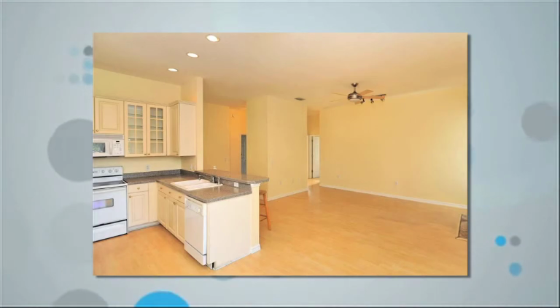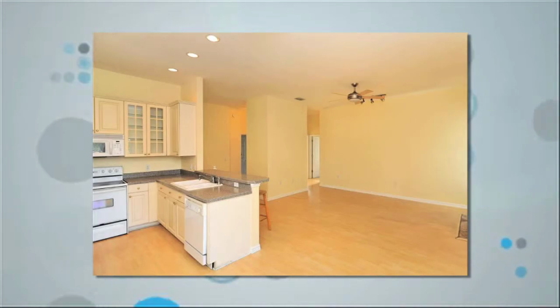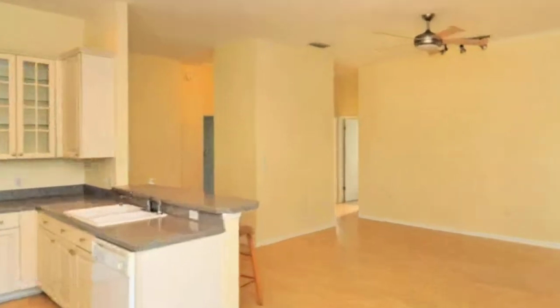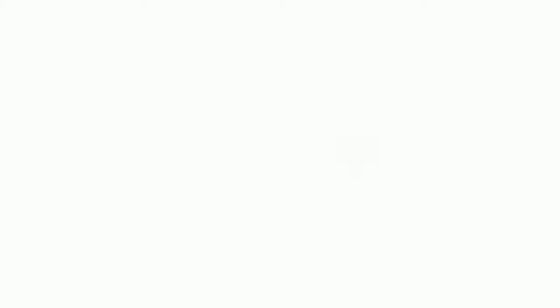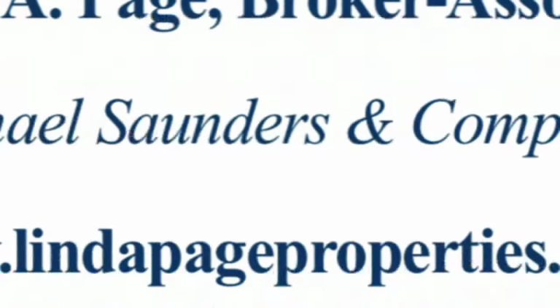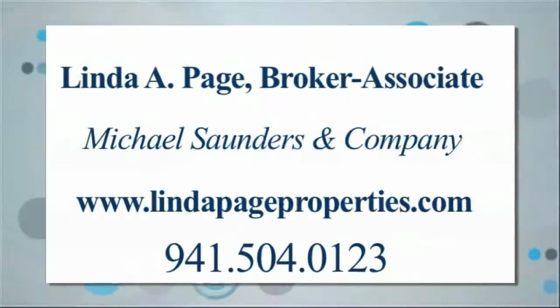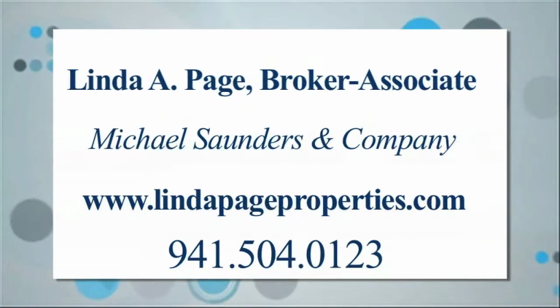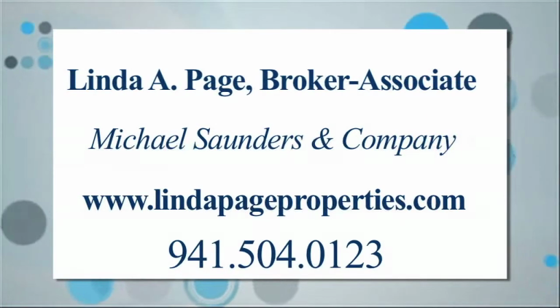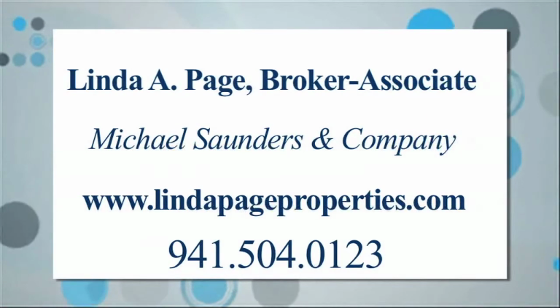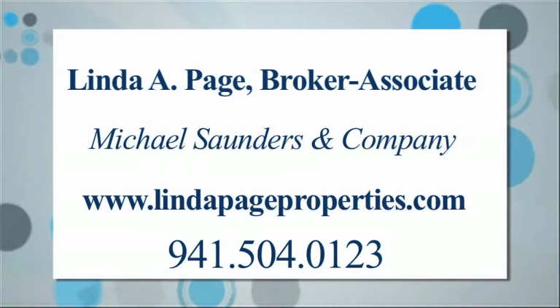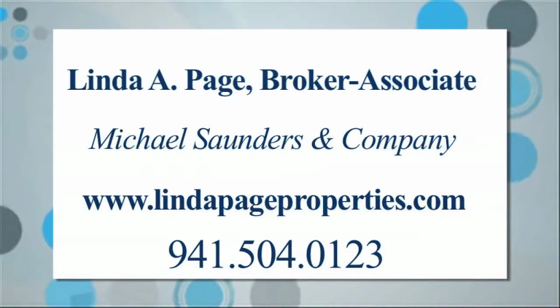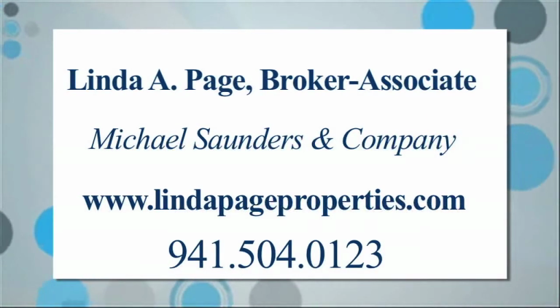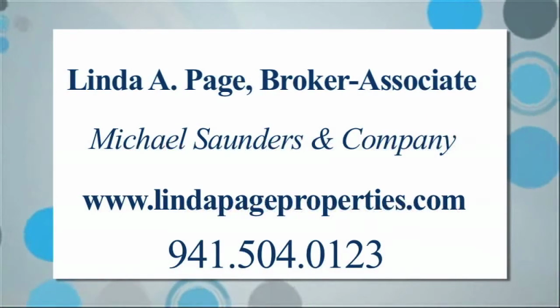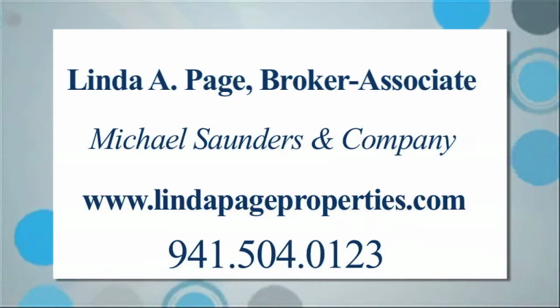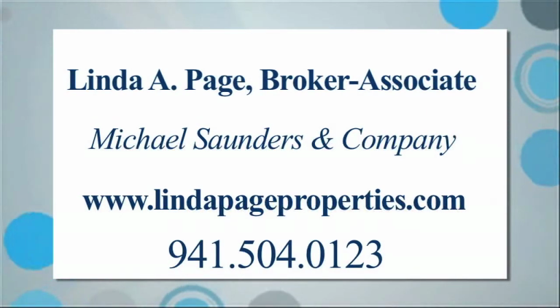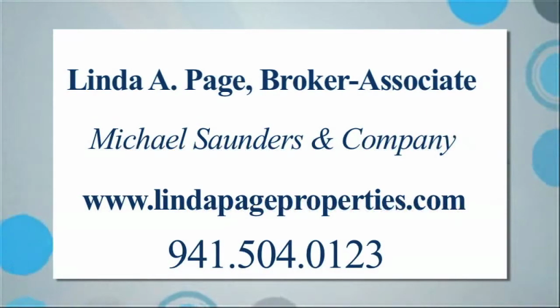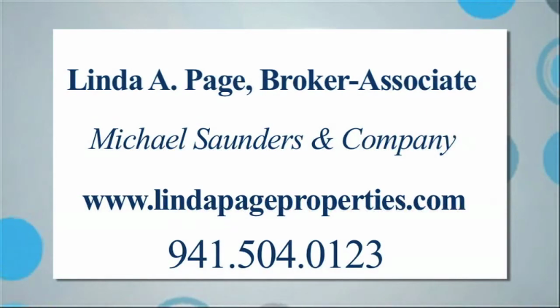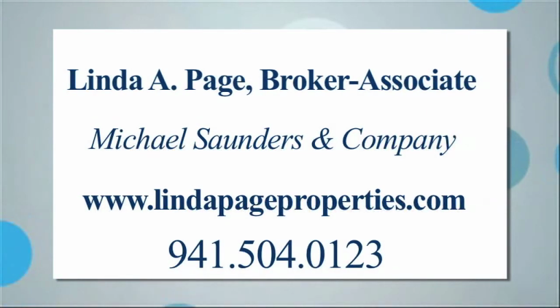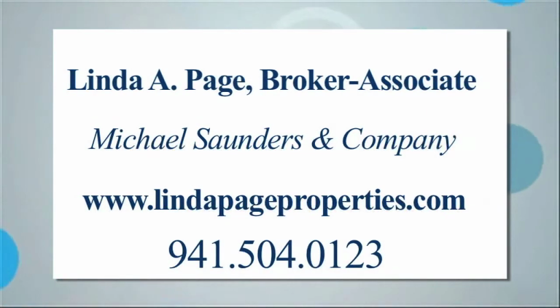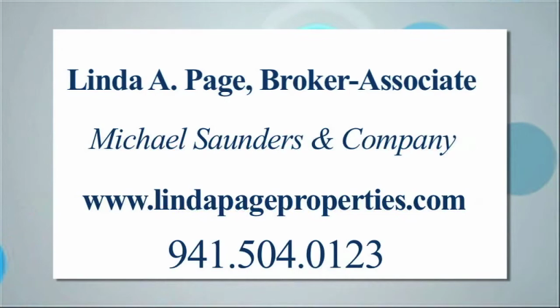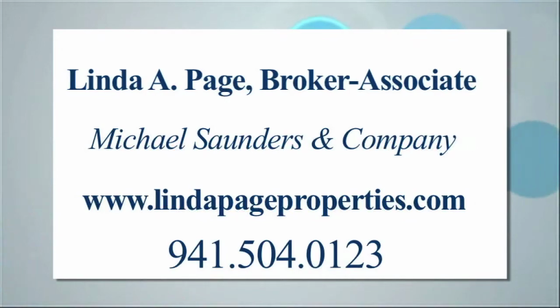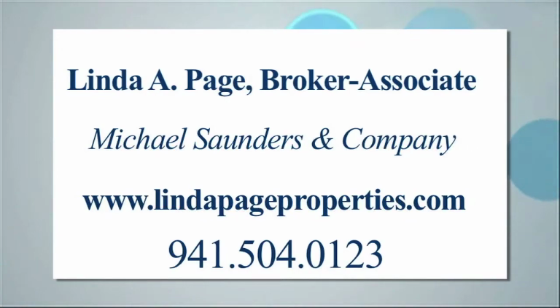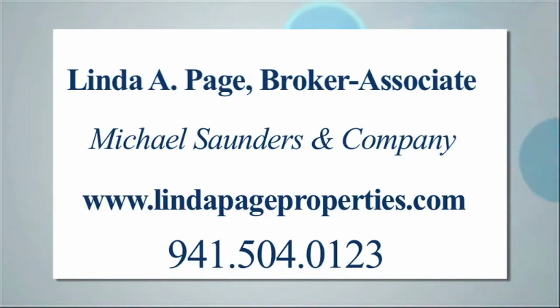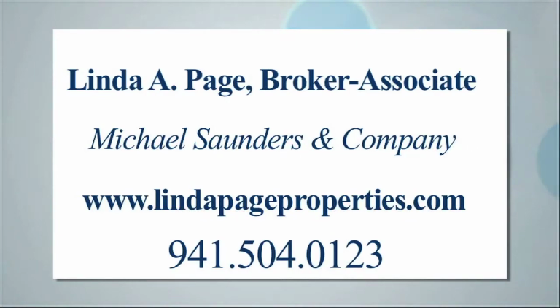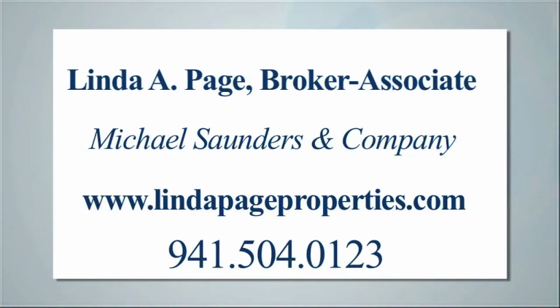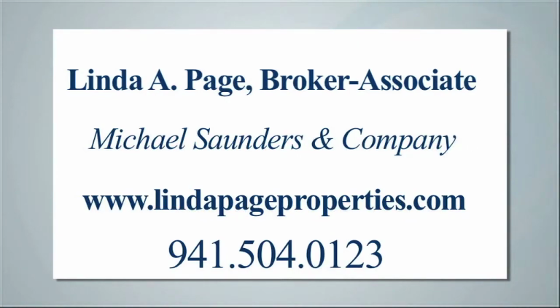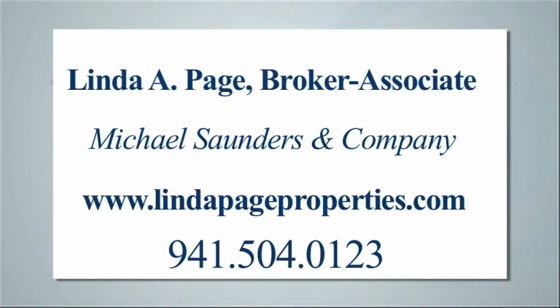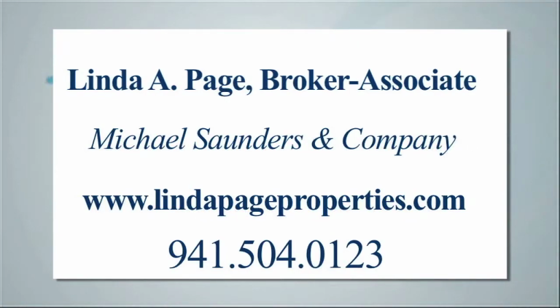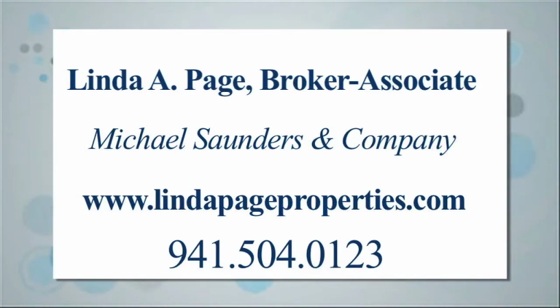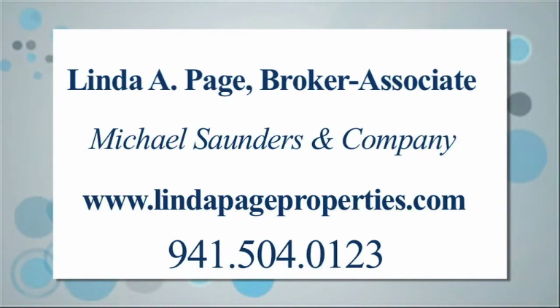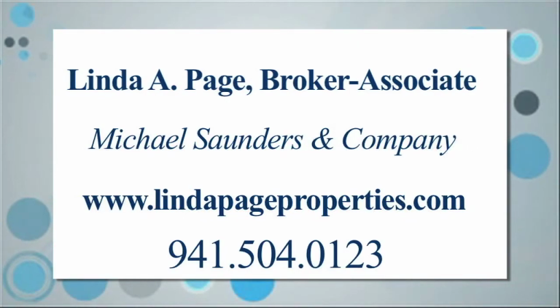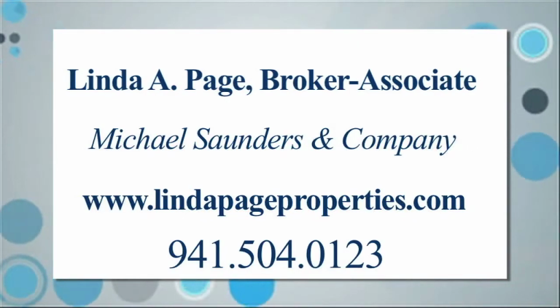It's offered for $499,000 by Linda A. Page at Michael Saunders & Company.